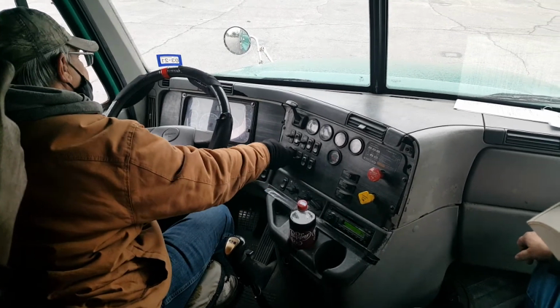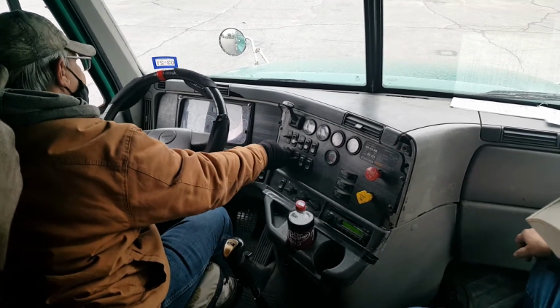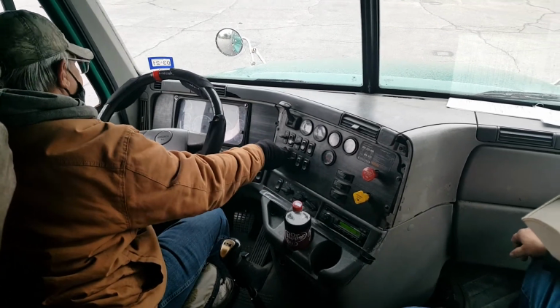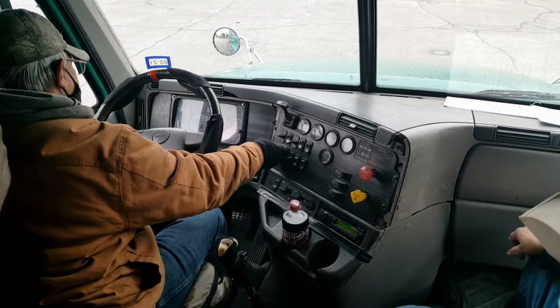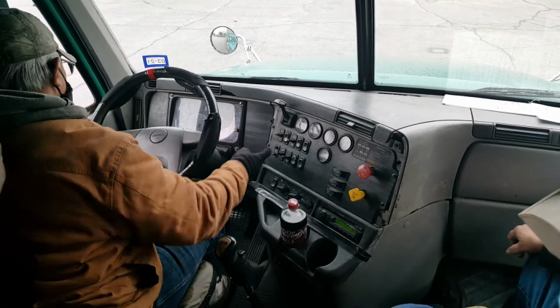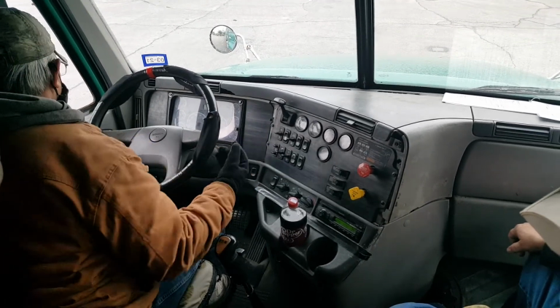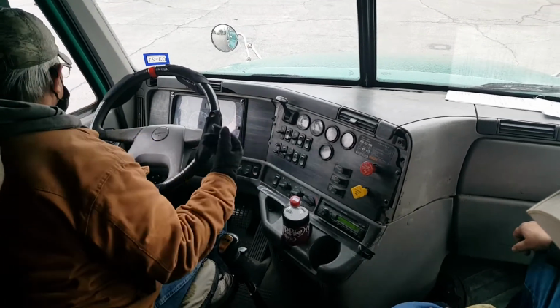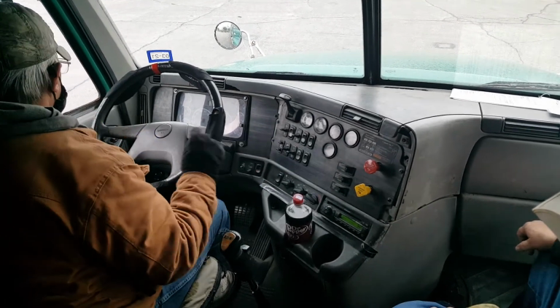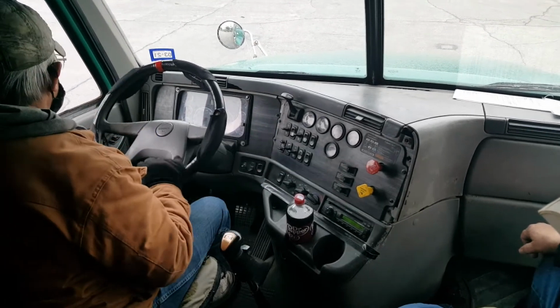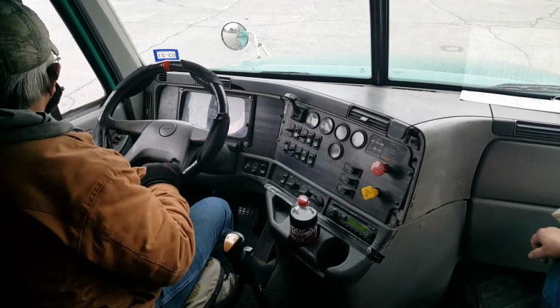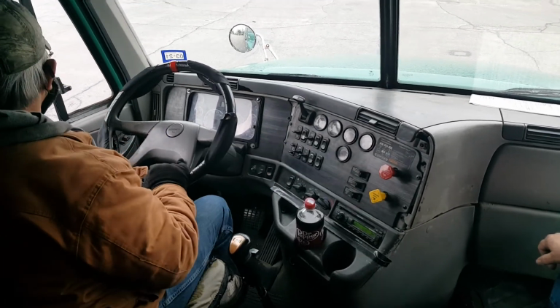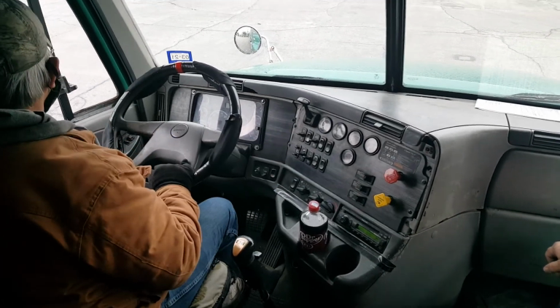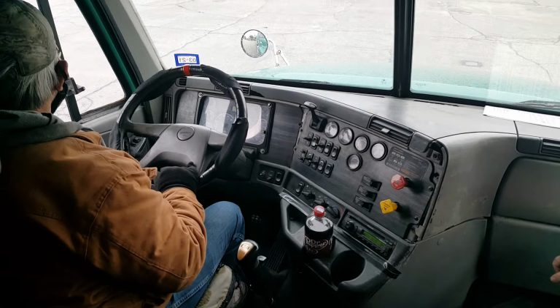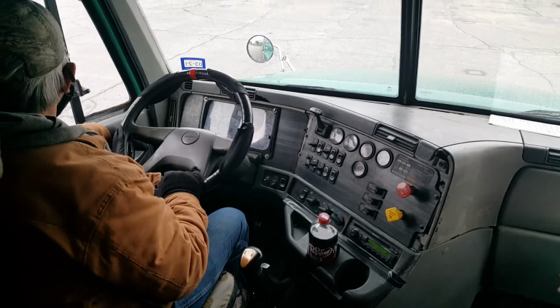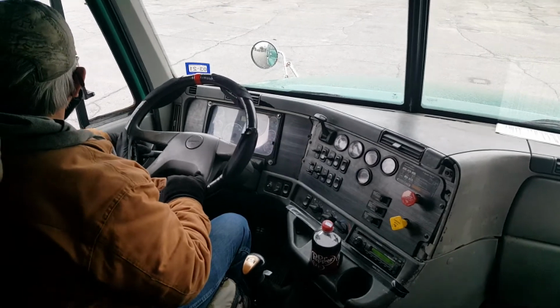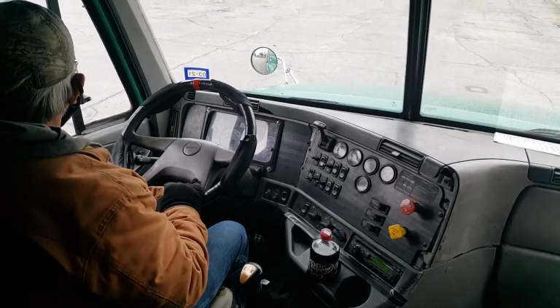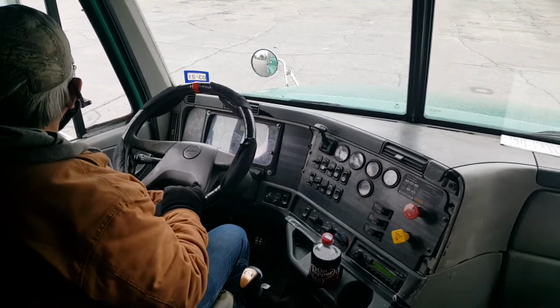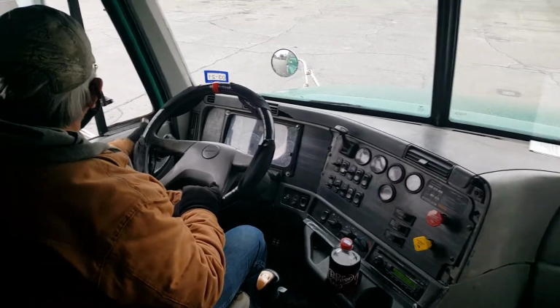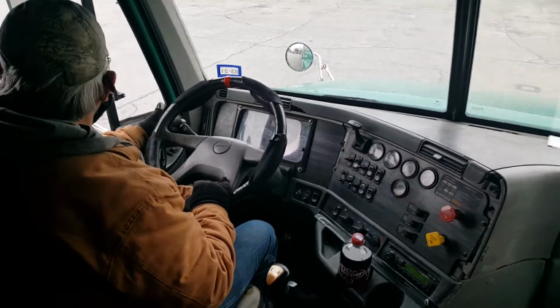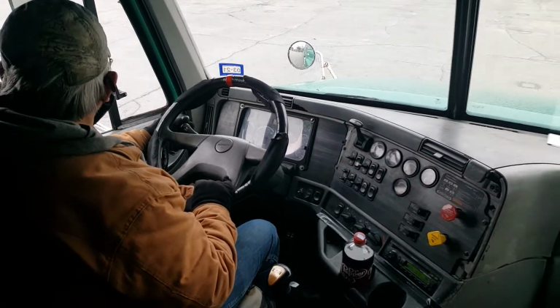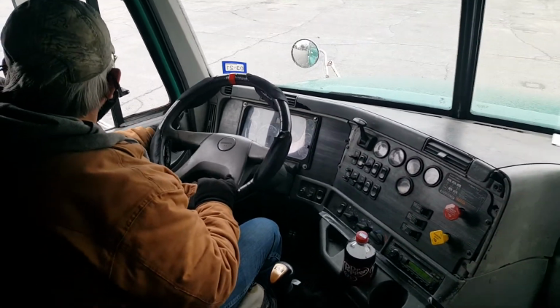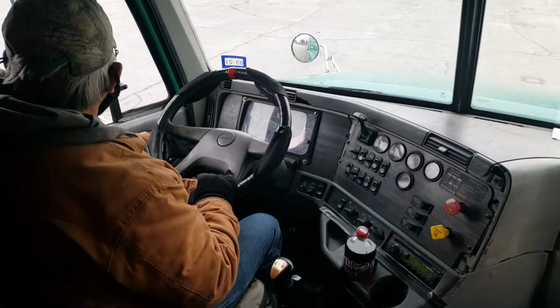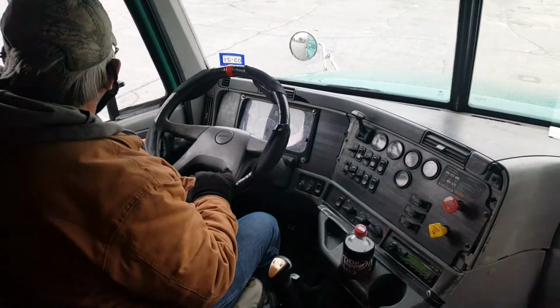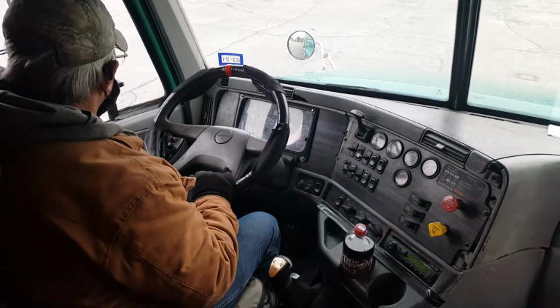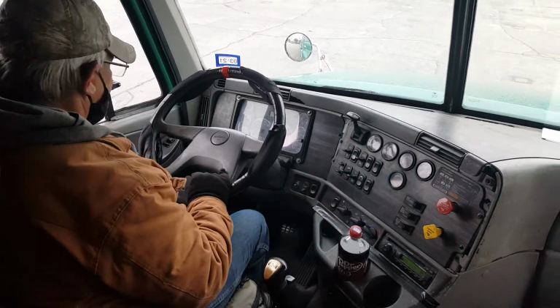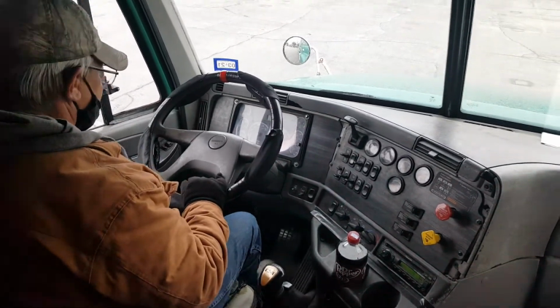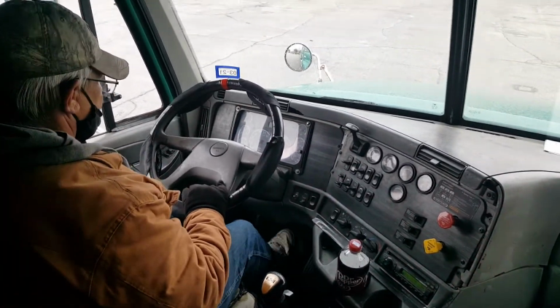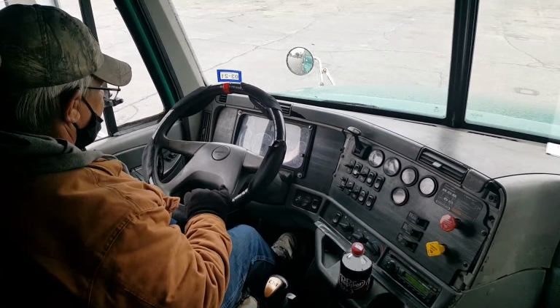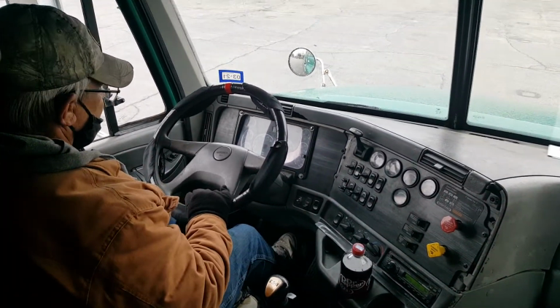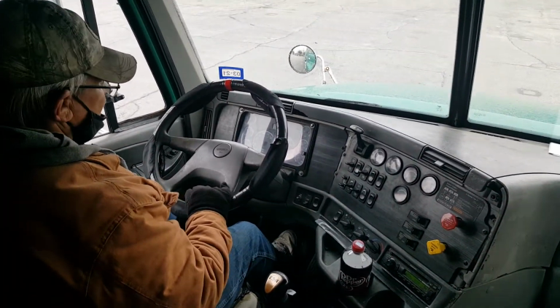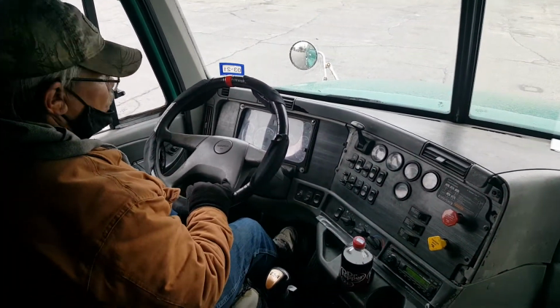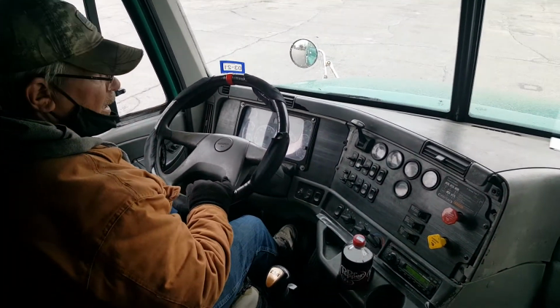Then he'll go to the back. You'll do left, right, four-way, and brake.